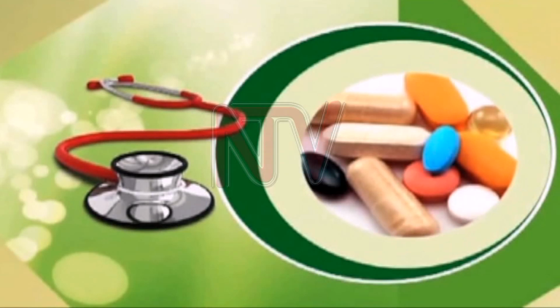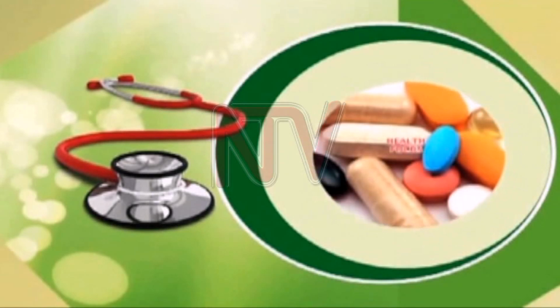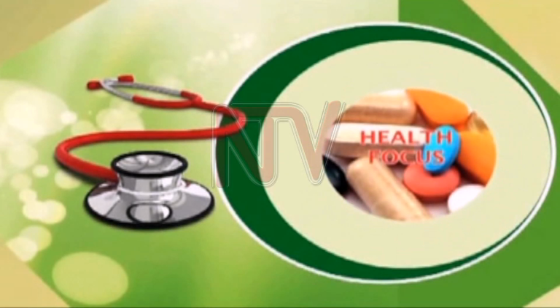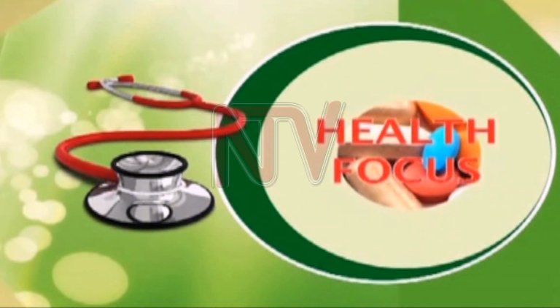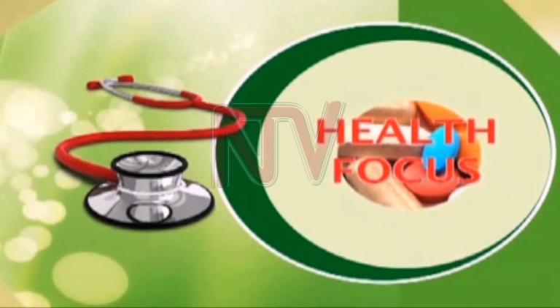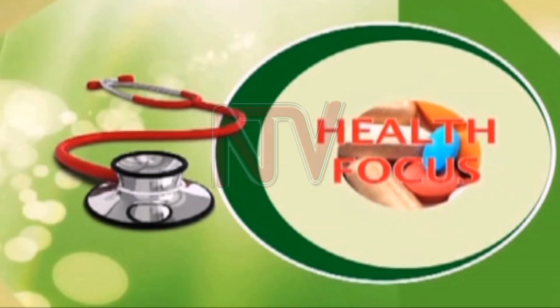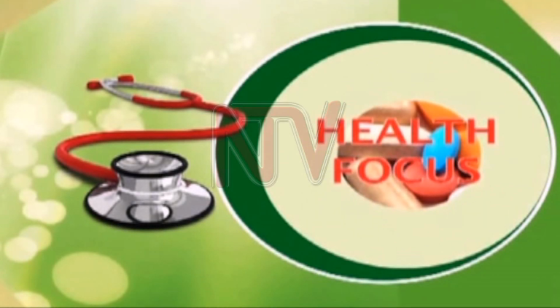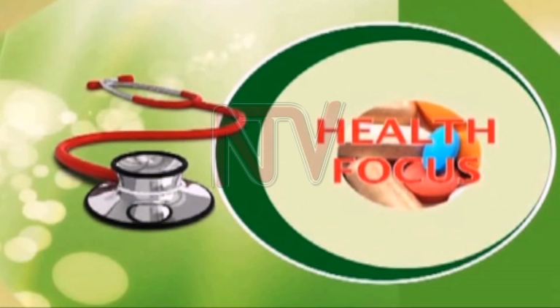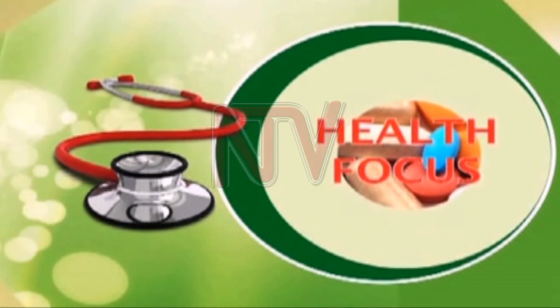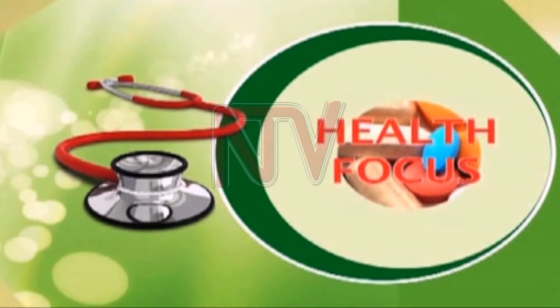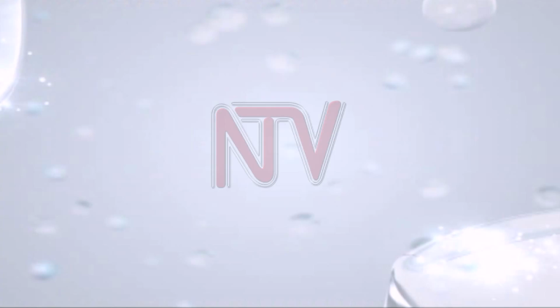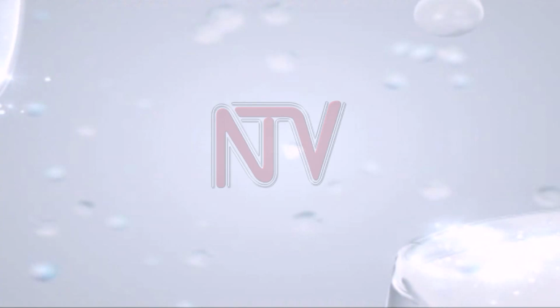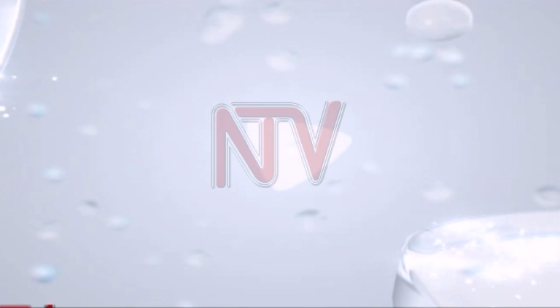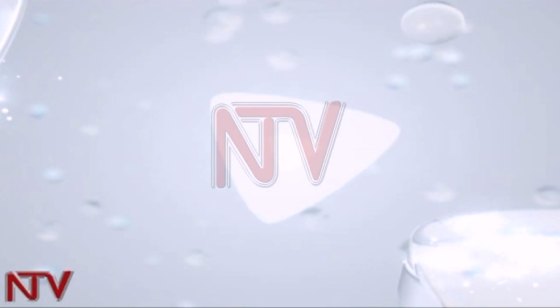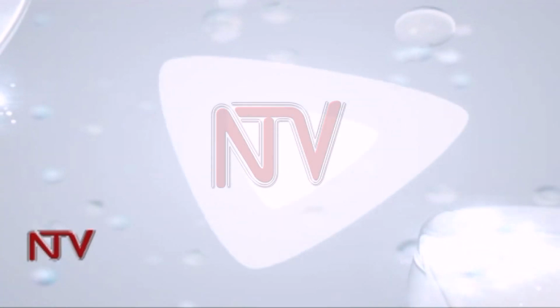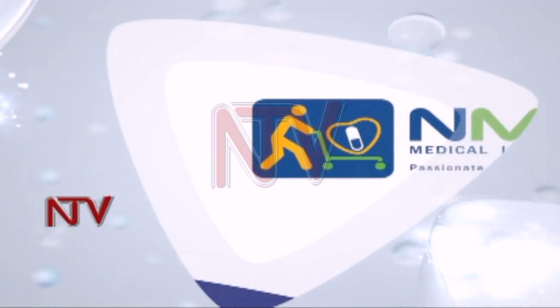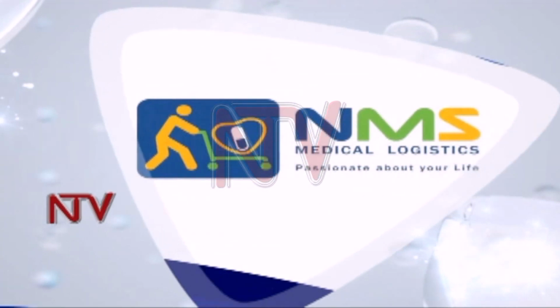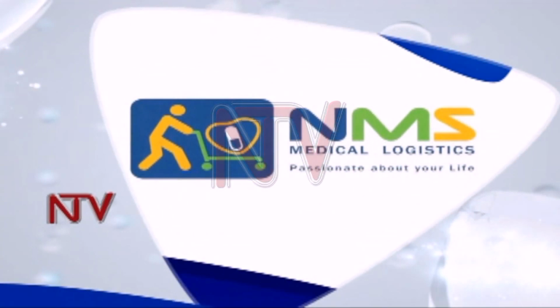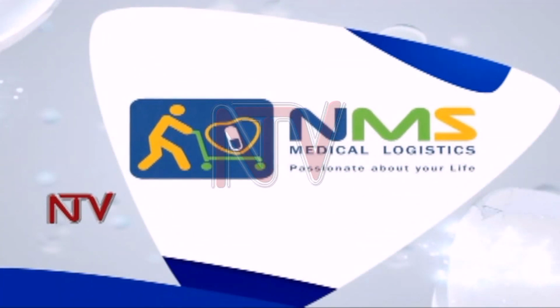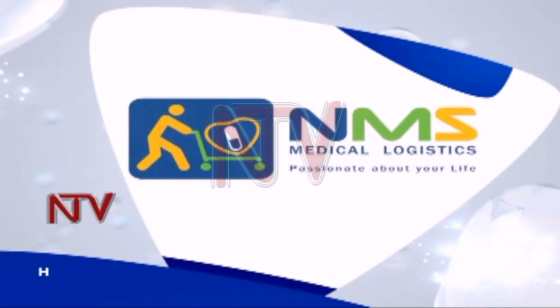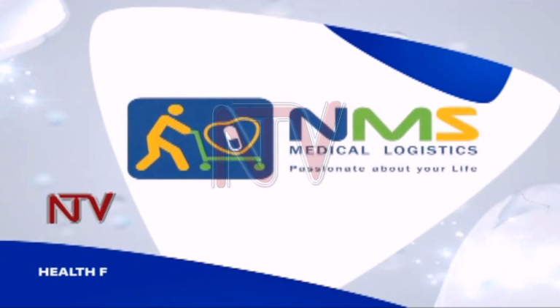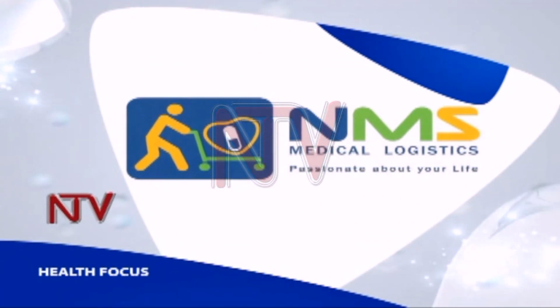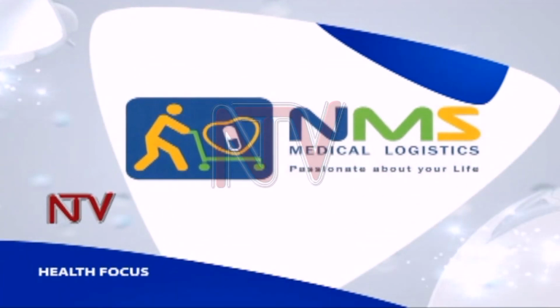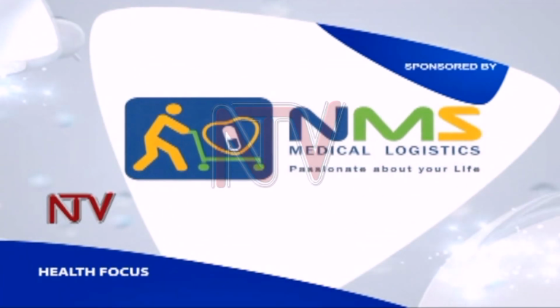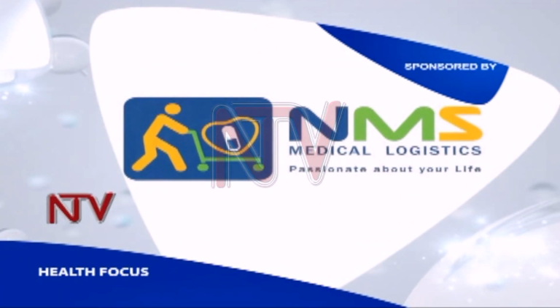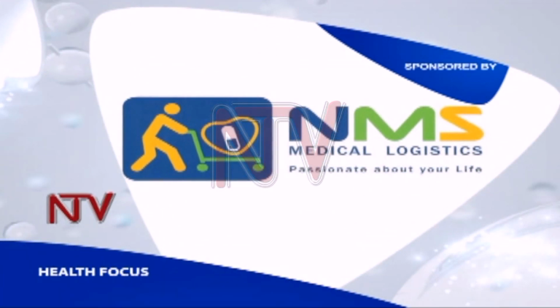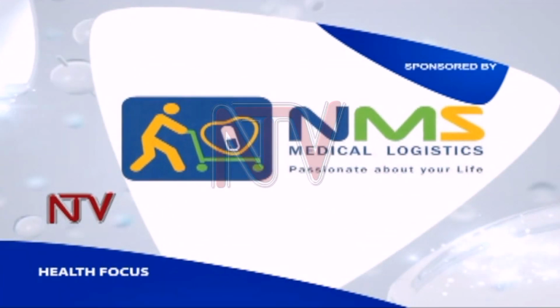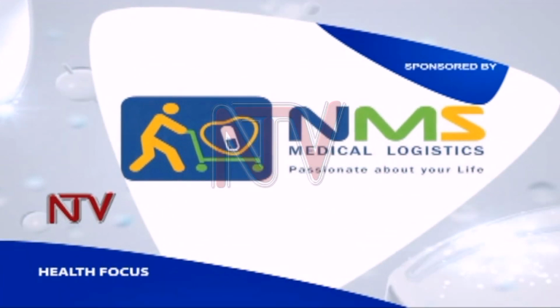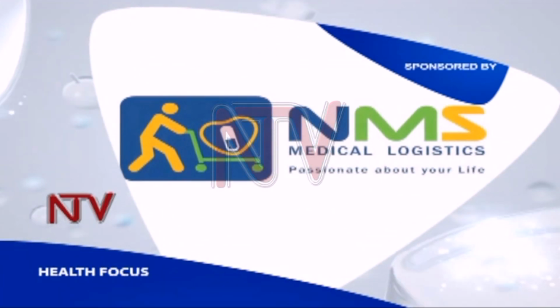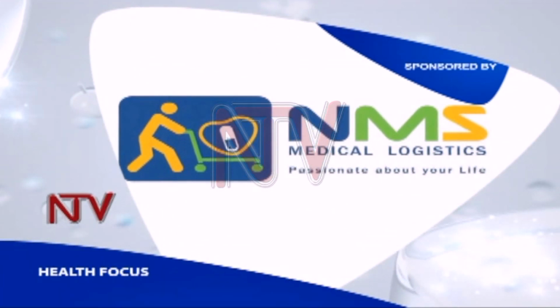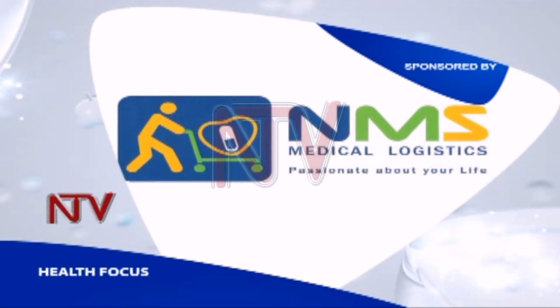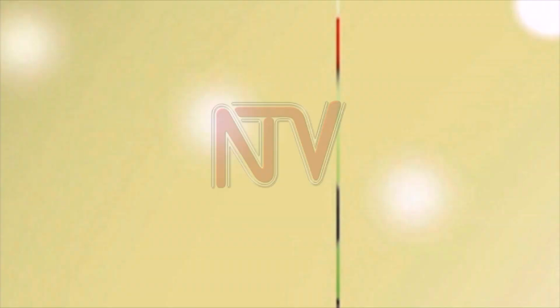Health Focus is brought to you by National Medical Stores, NMS, passionate about your life.